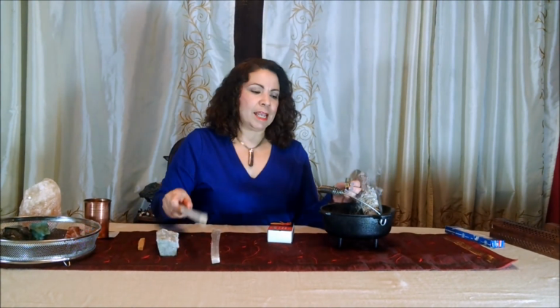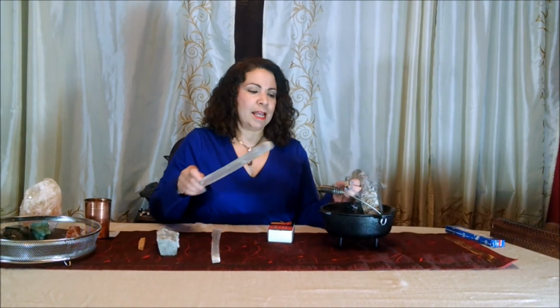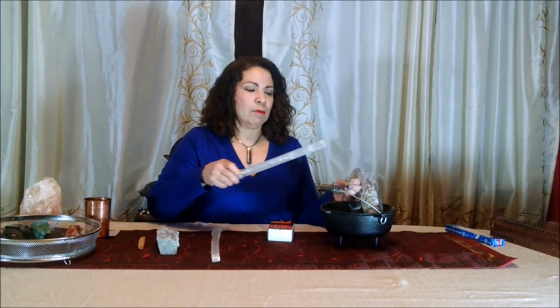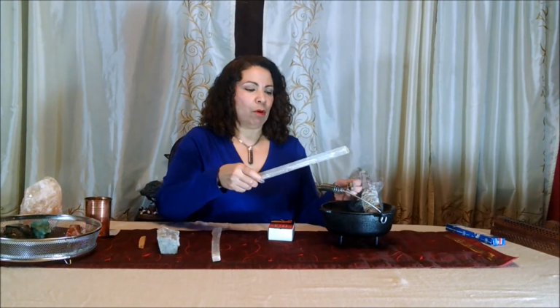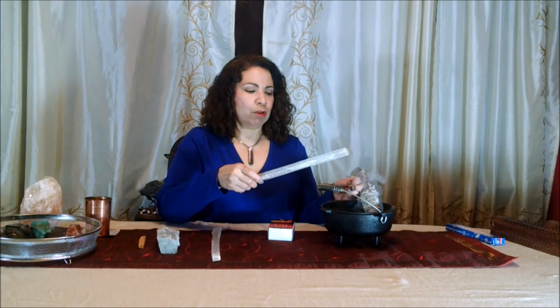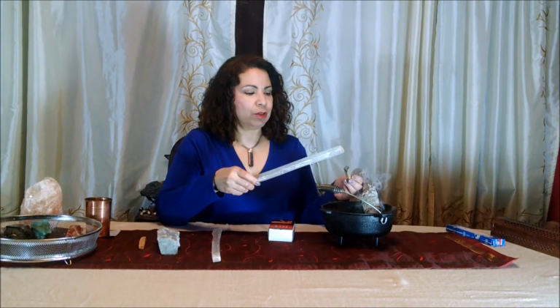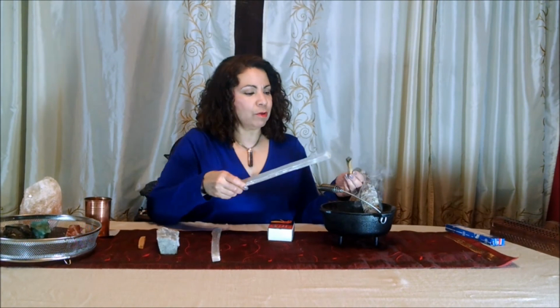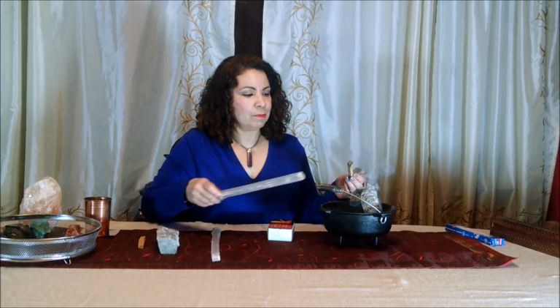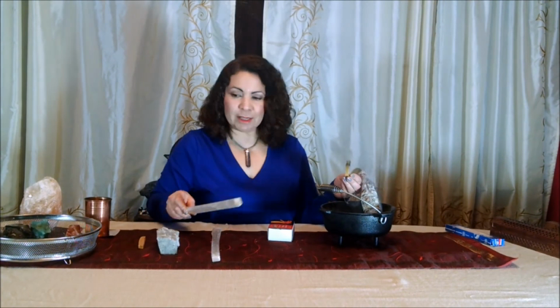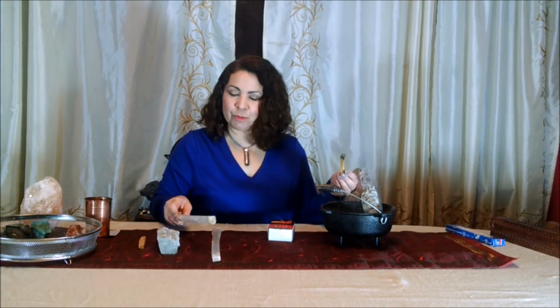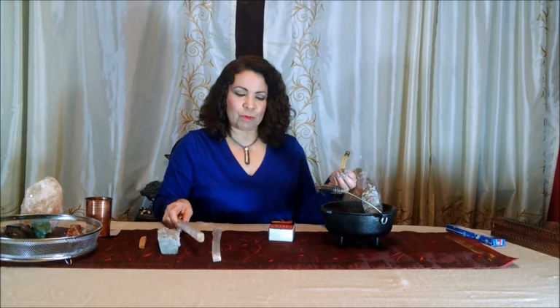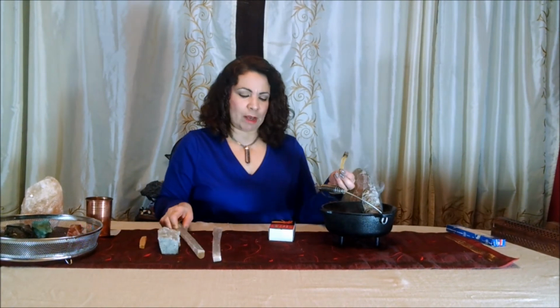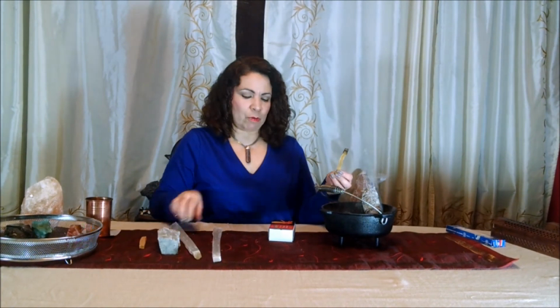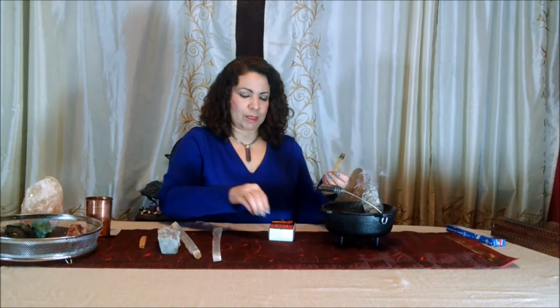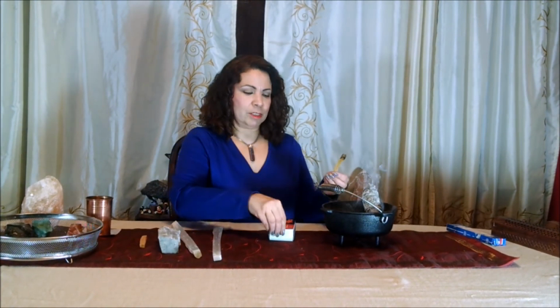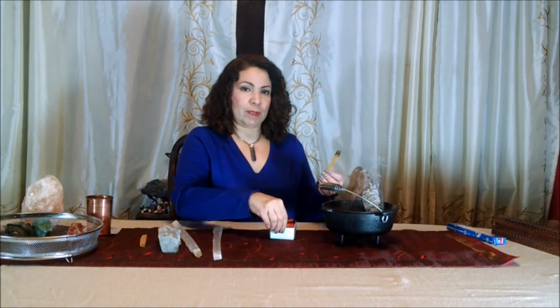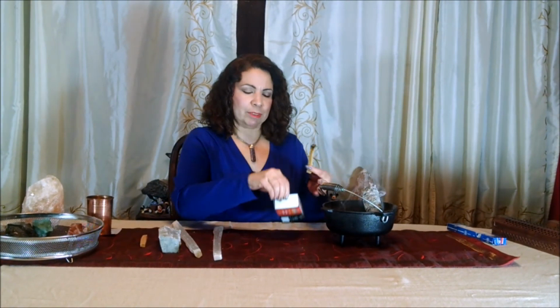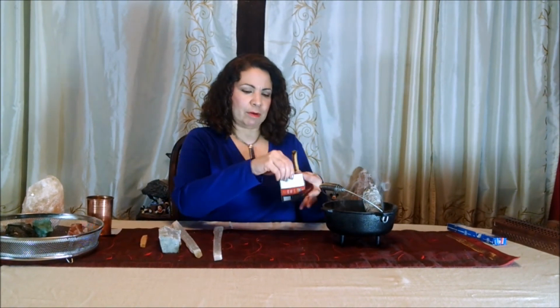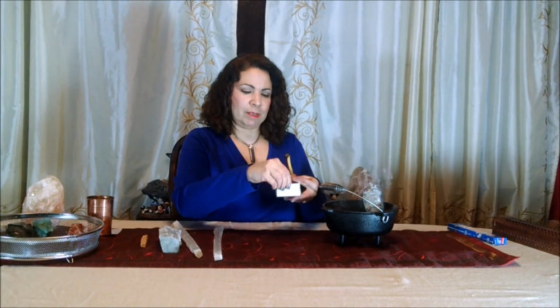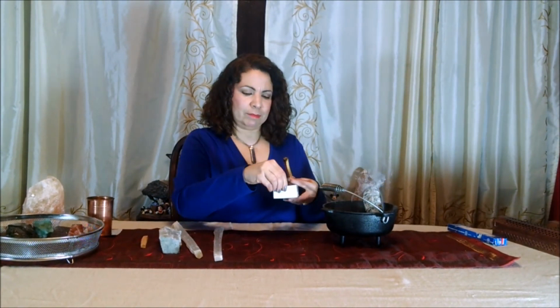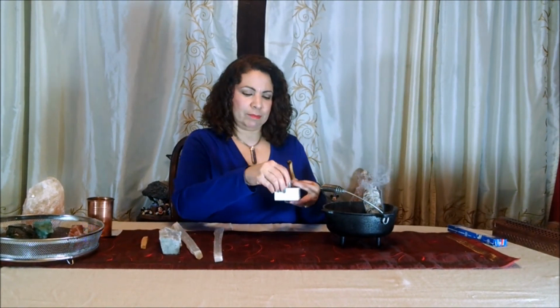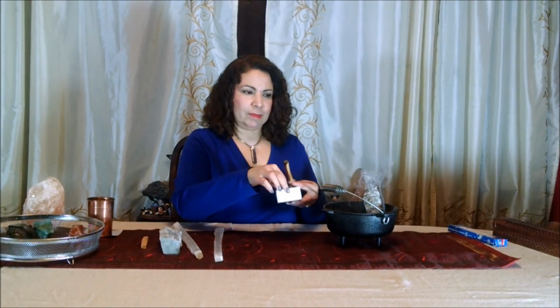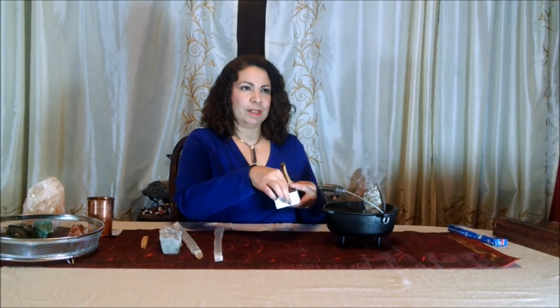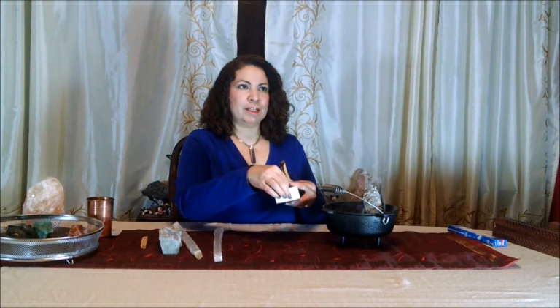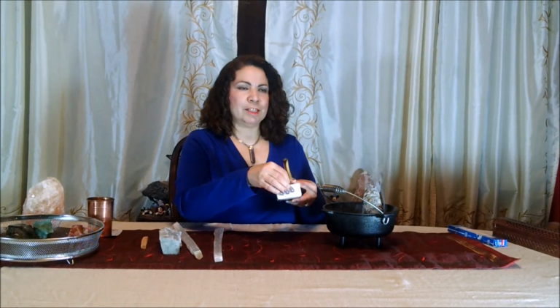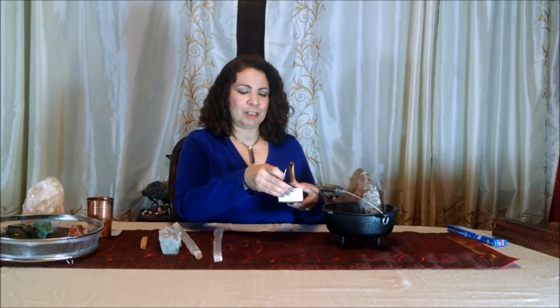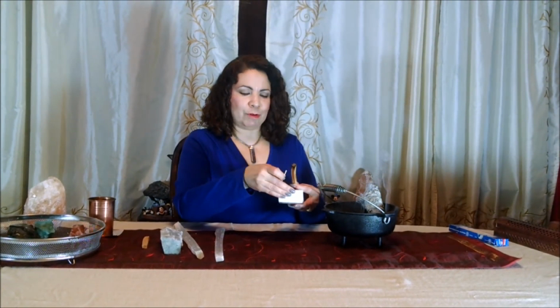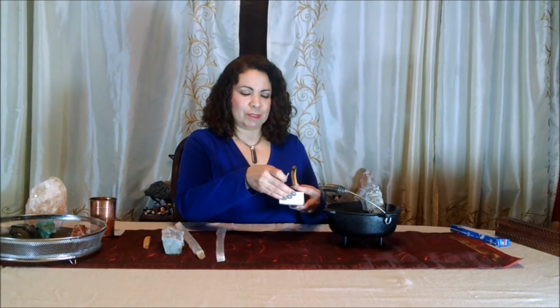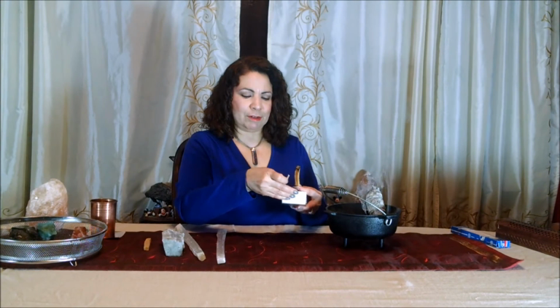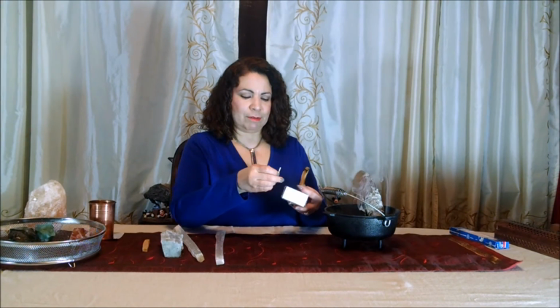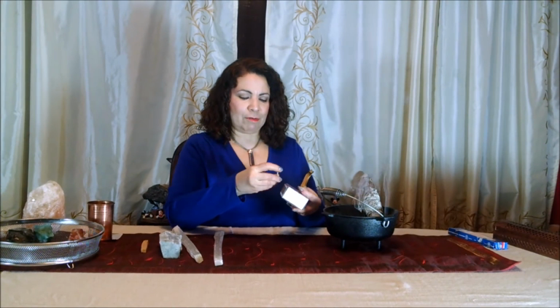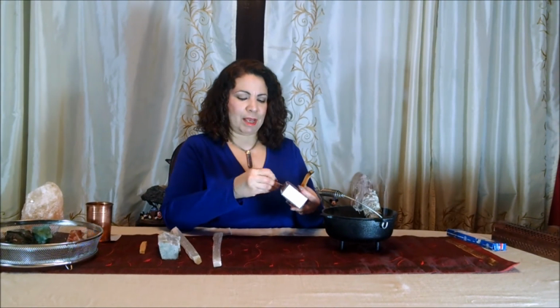And again, all you do — this one went out quickly, so I am sorry. The sage smoke is still overhead.